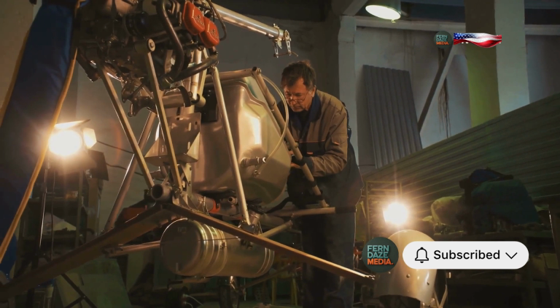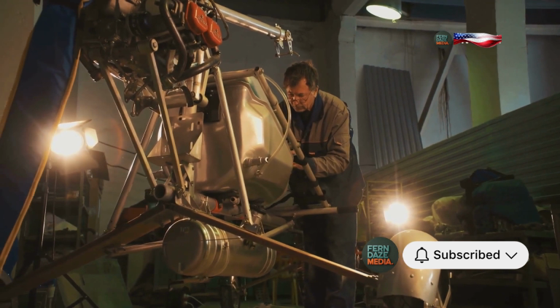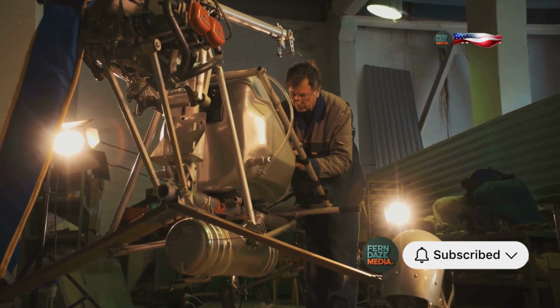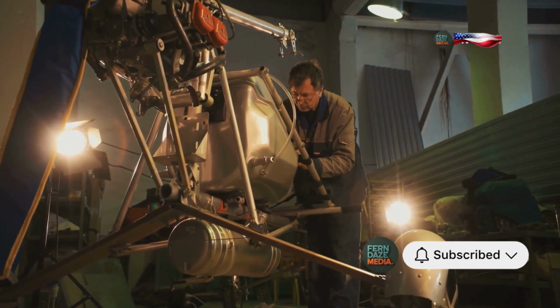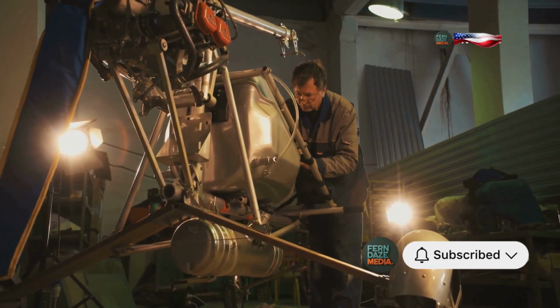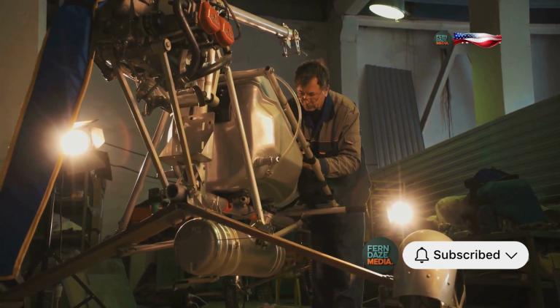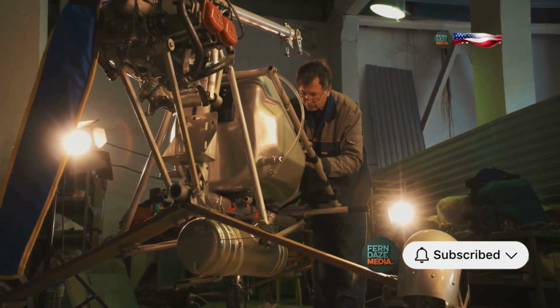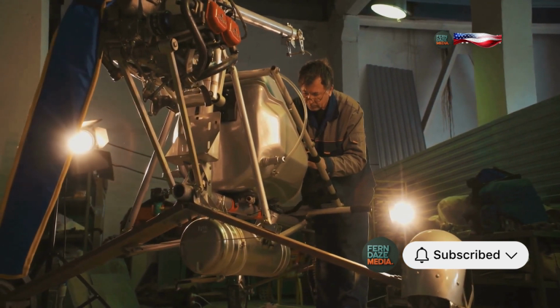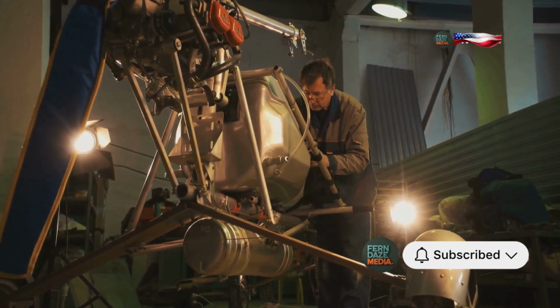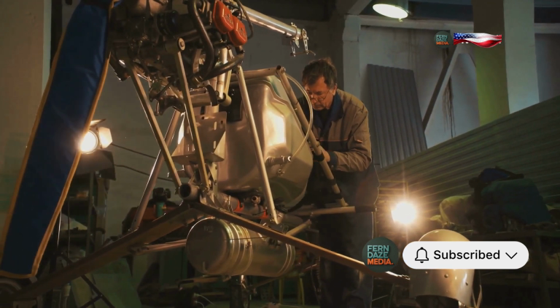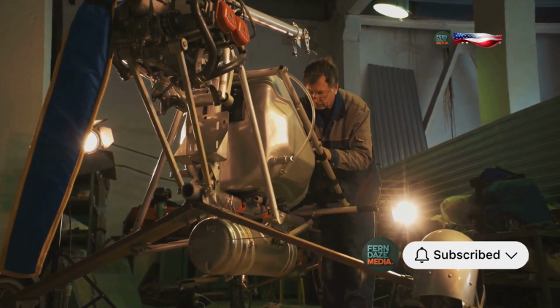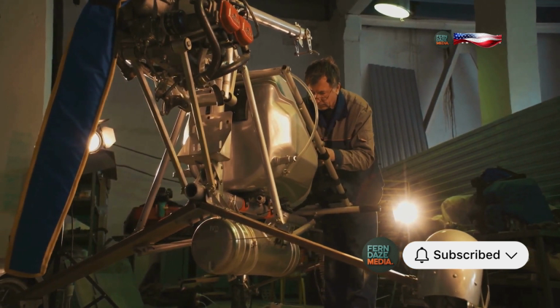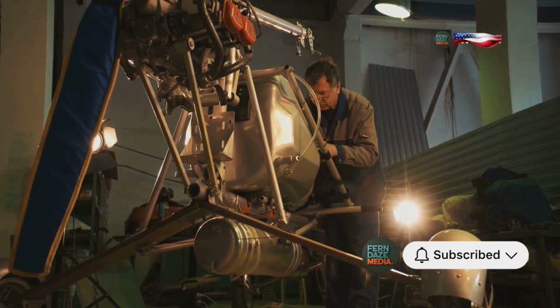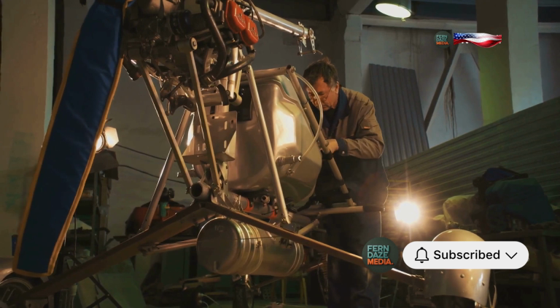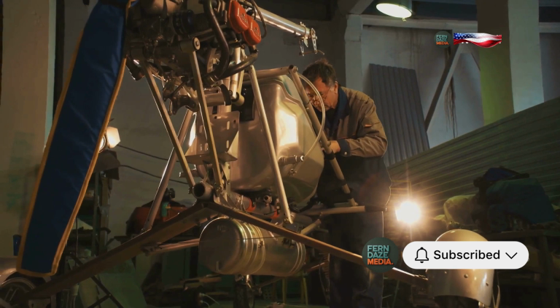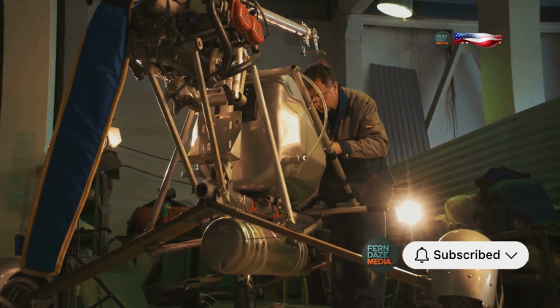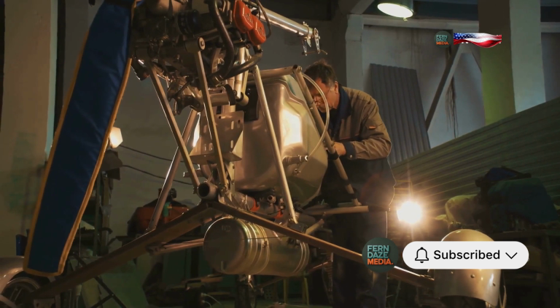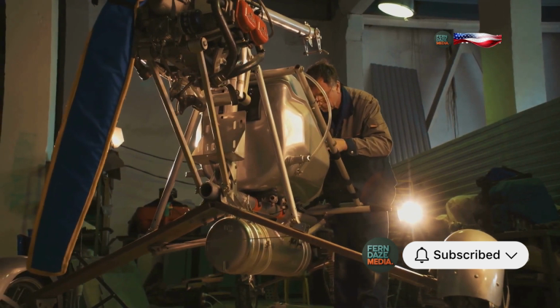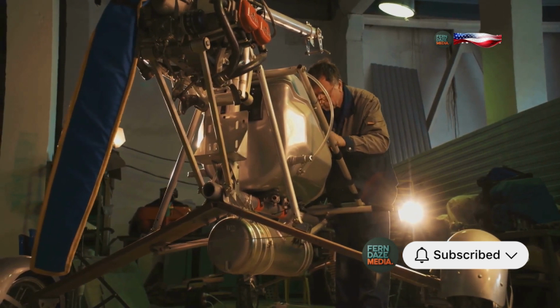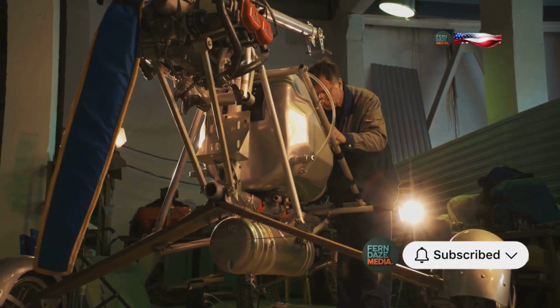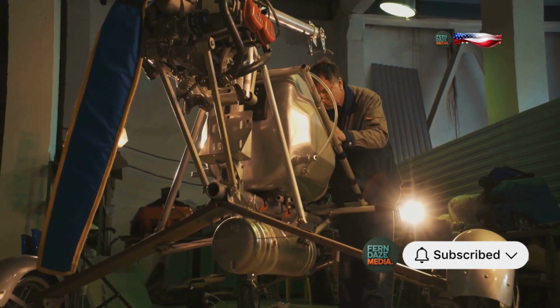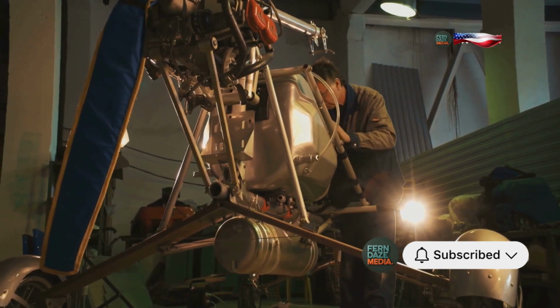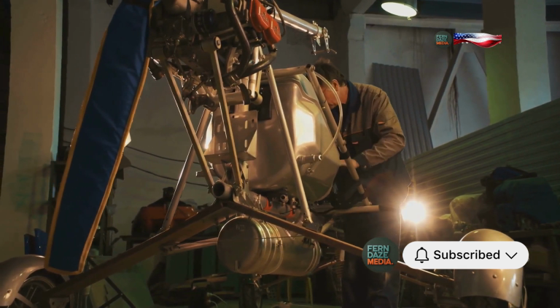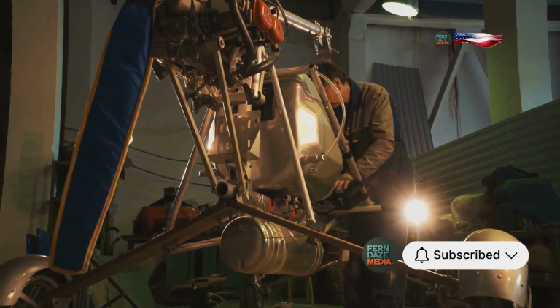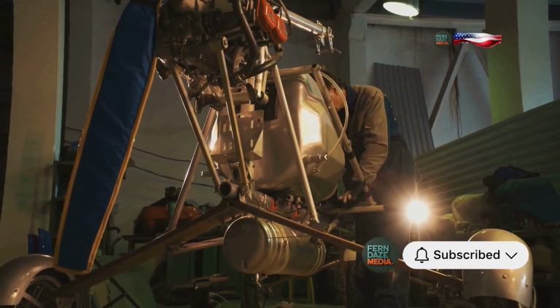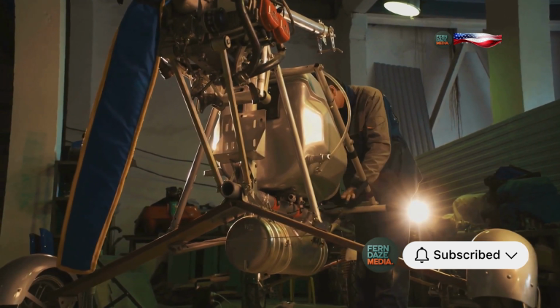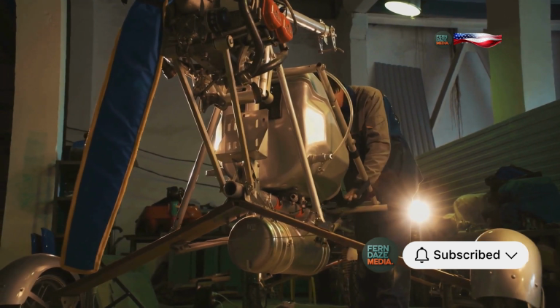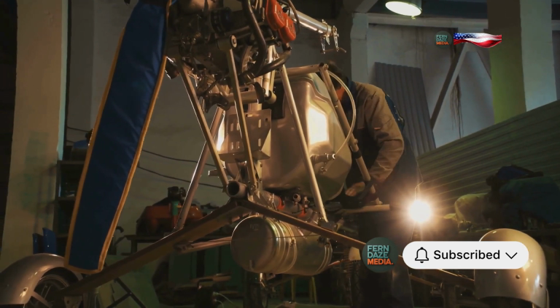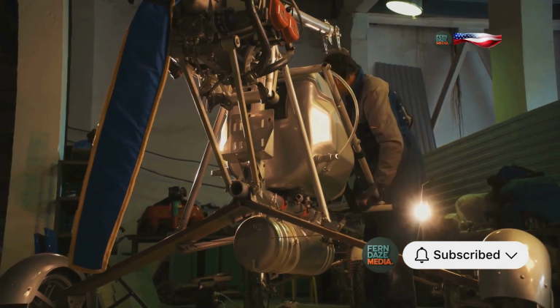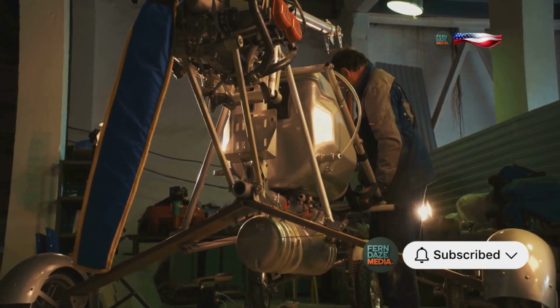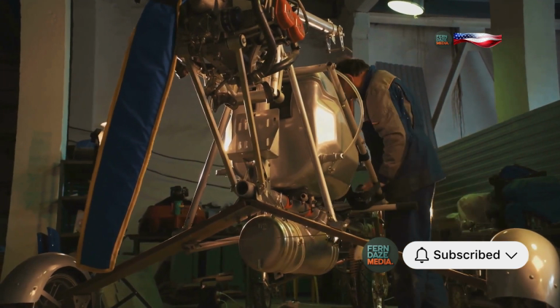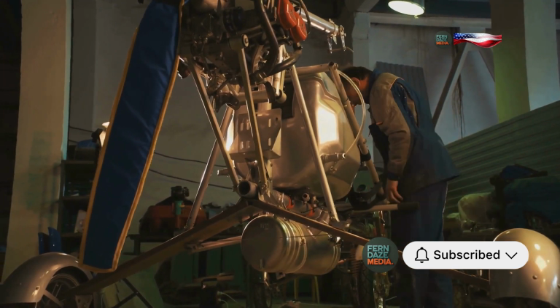The Spitfire's legacy lives on, not just as a symbol of wartime heroism, but as a reminder of the relentless pursuit of excellence in engineering.